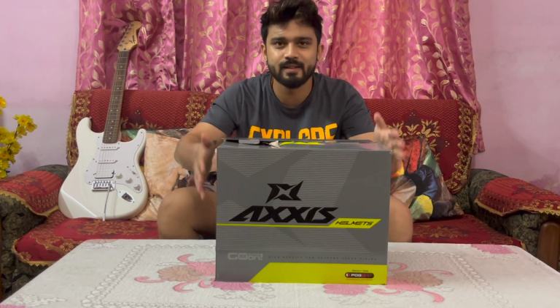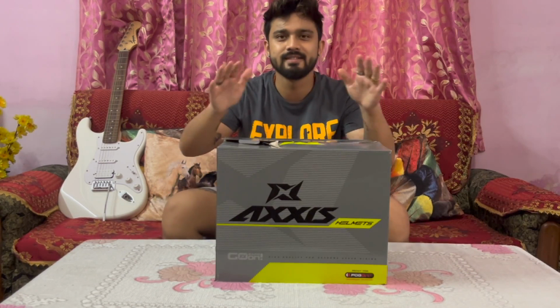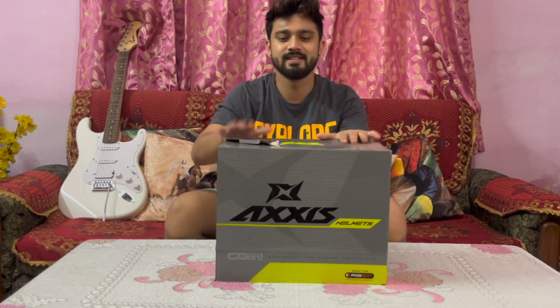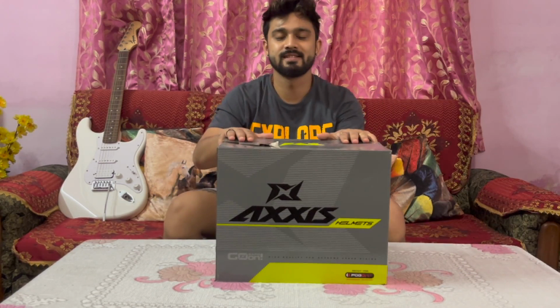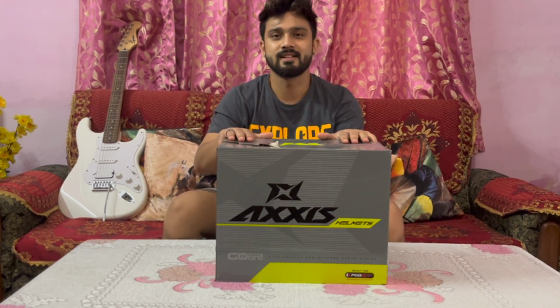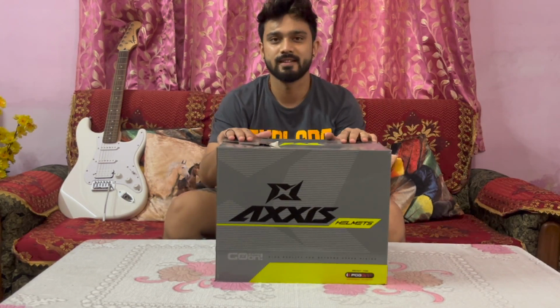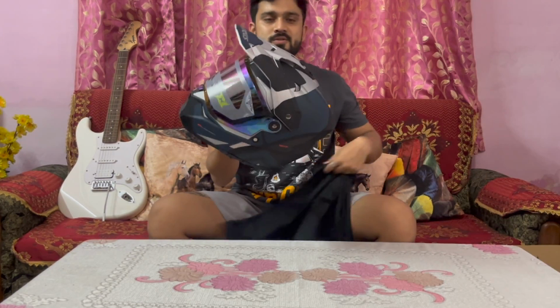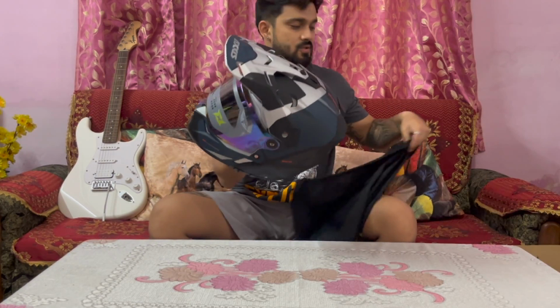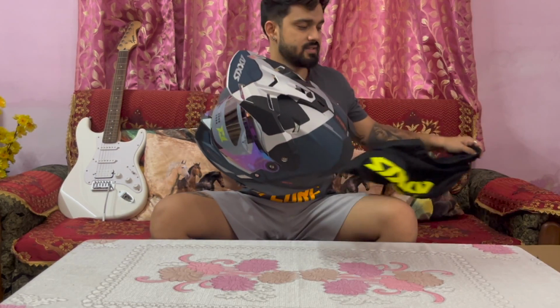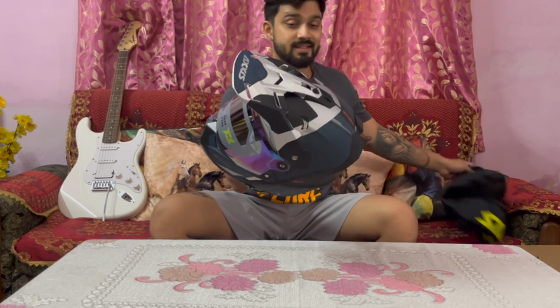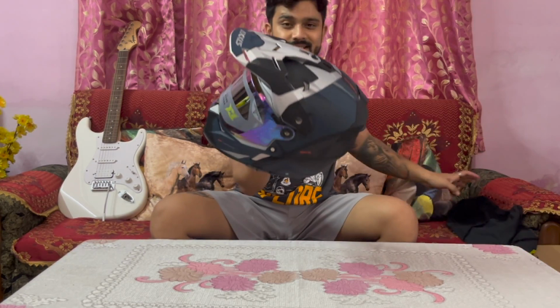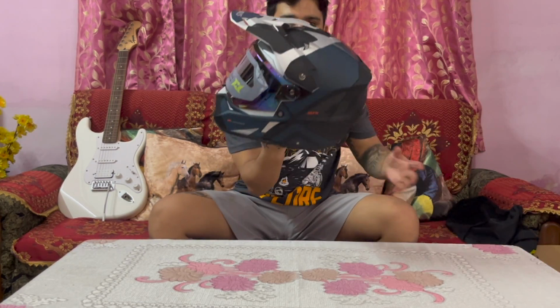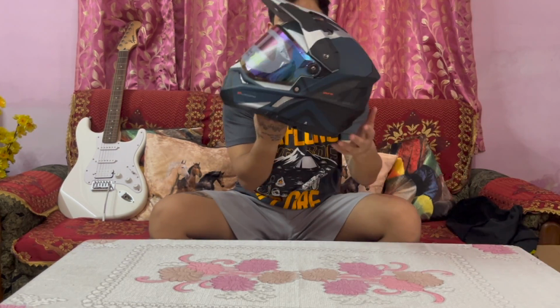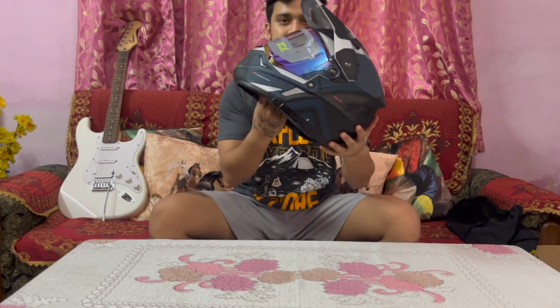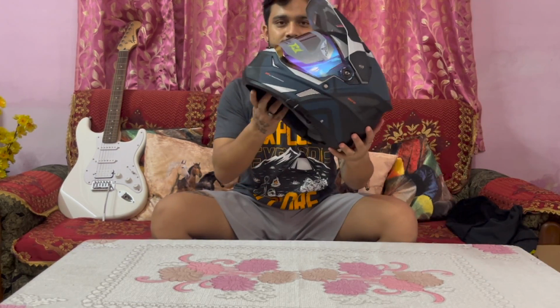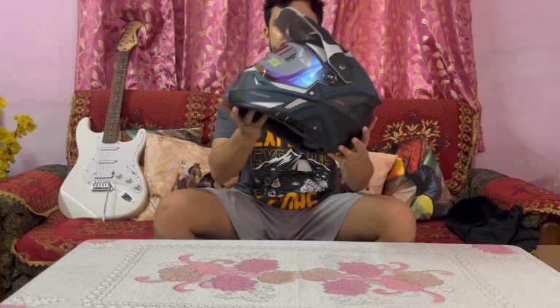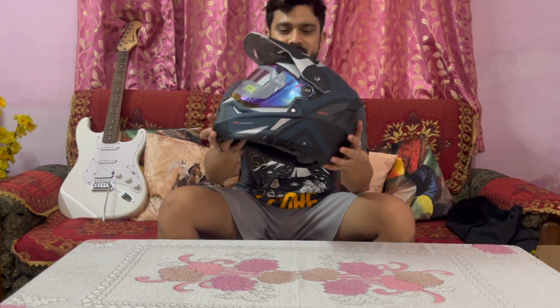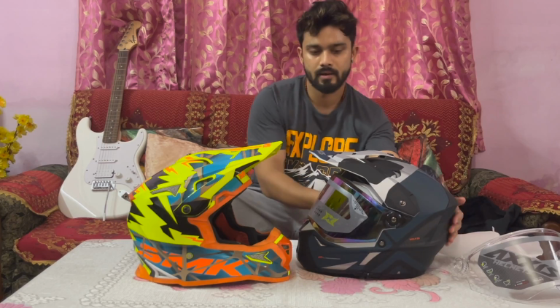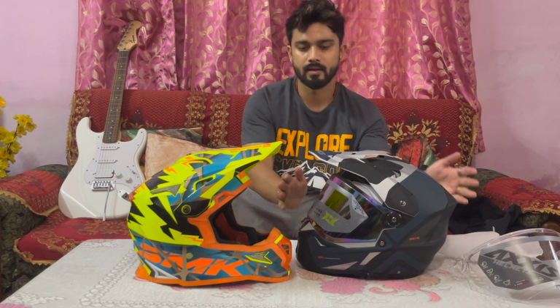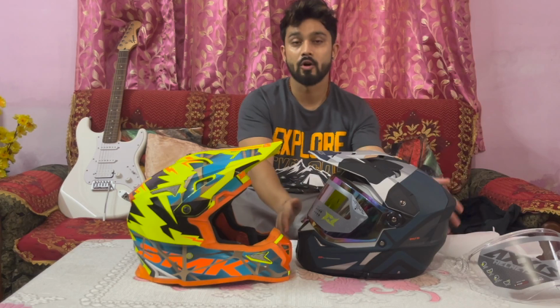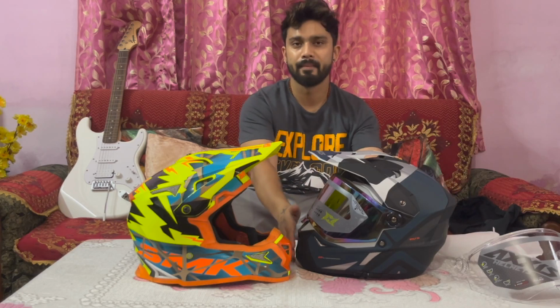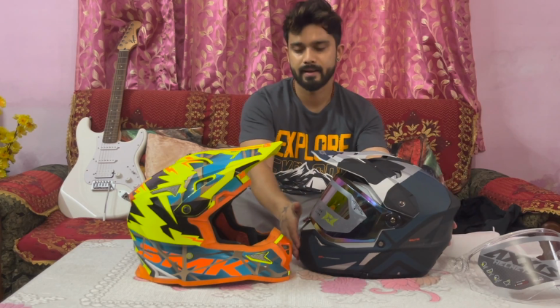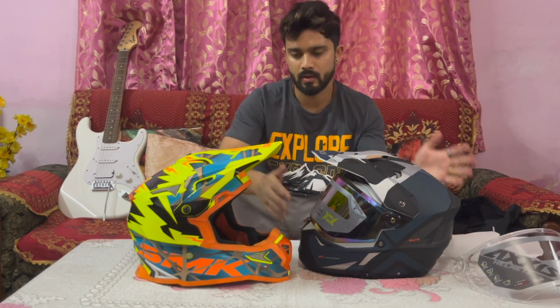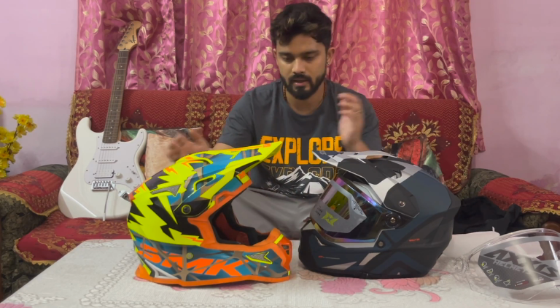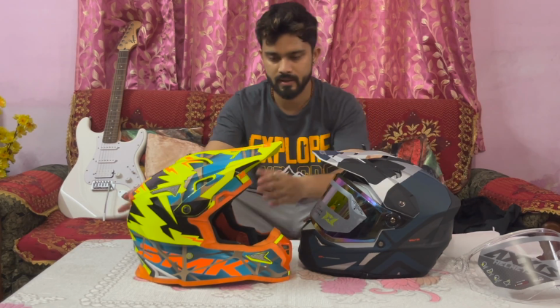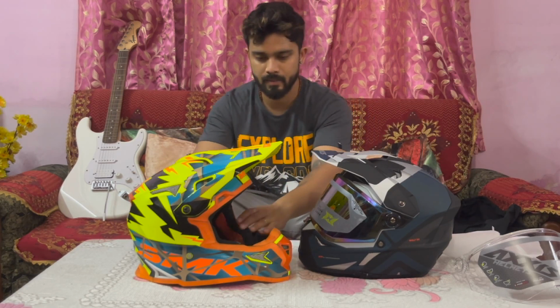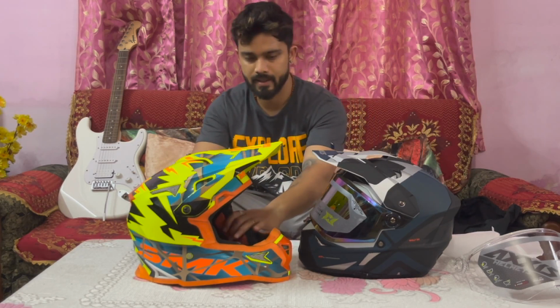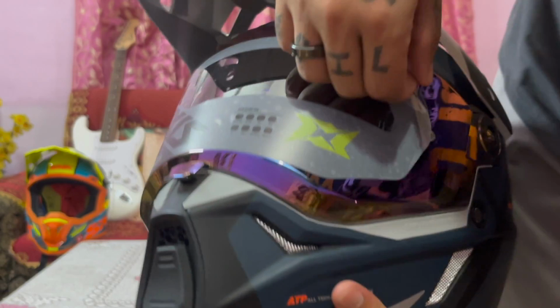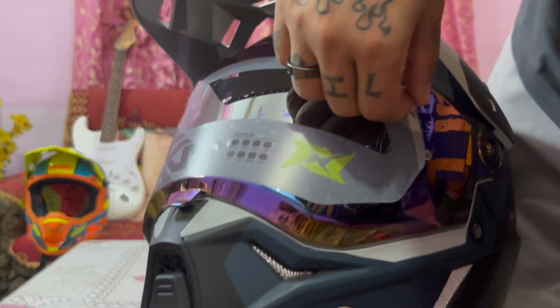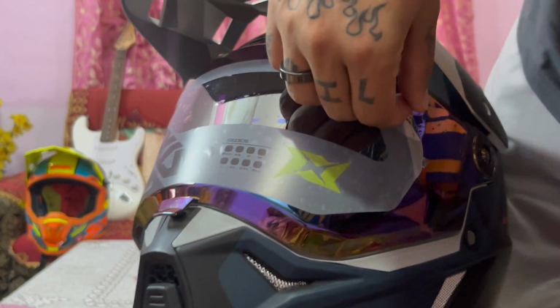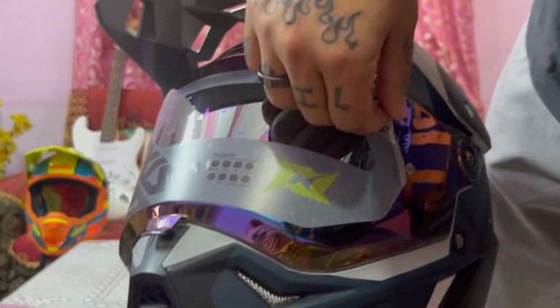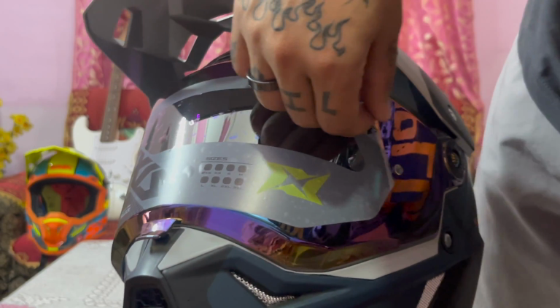This is it, so this is the helmet guys — how compact it is and how big it is. Are you ready guys?